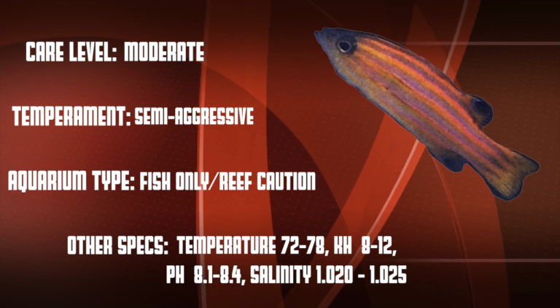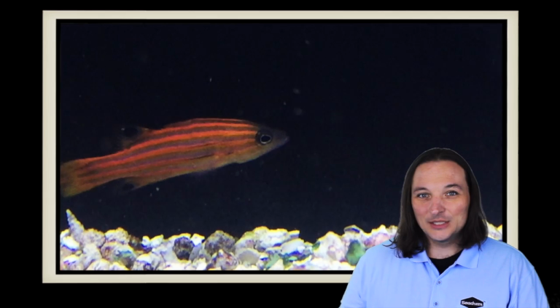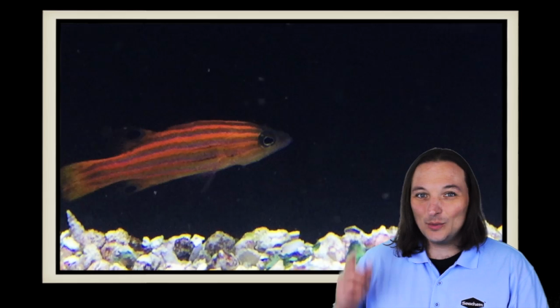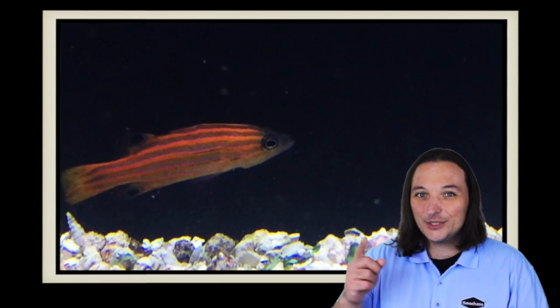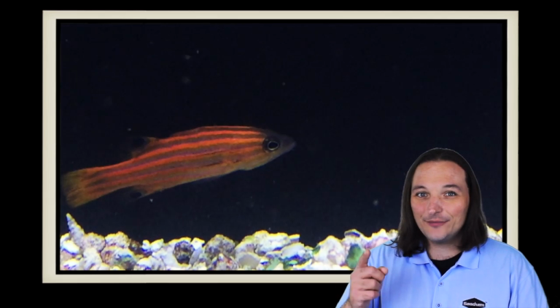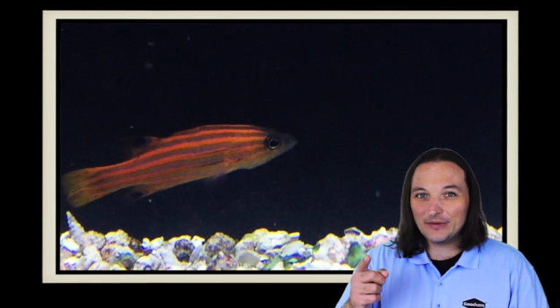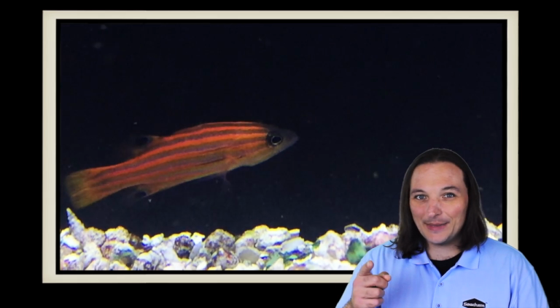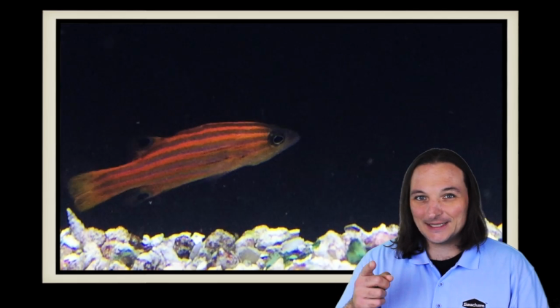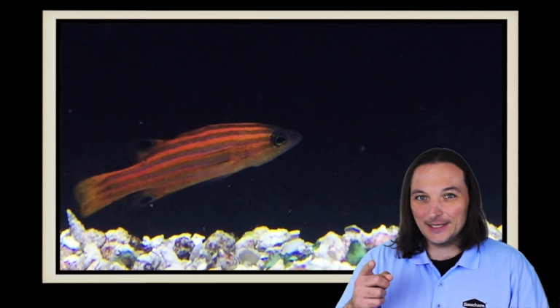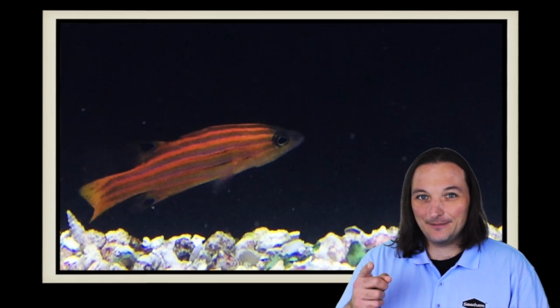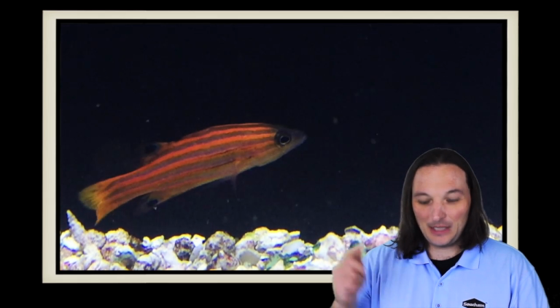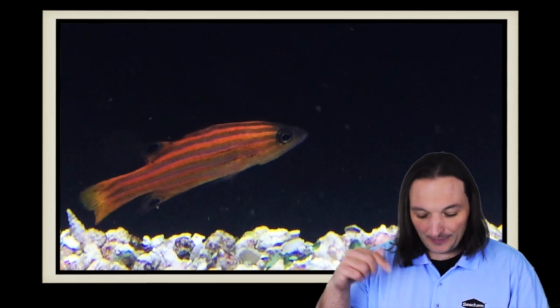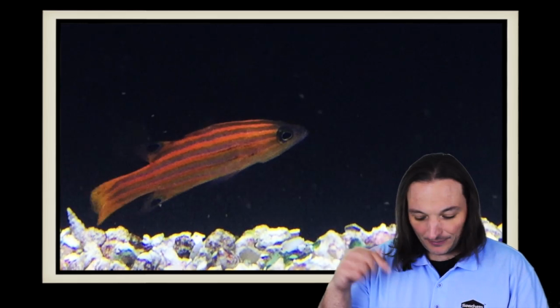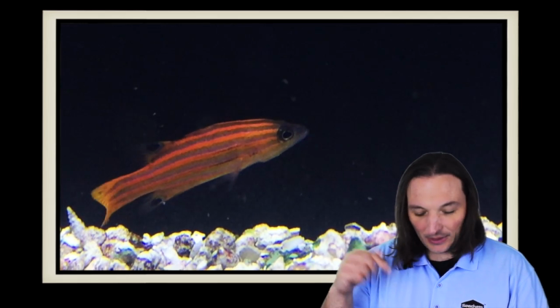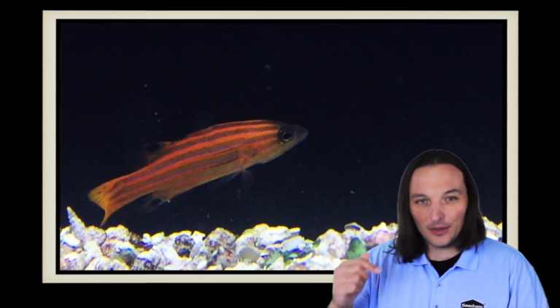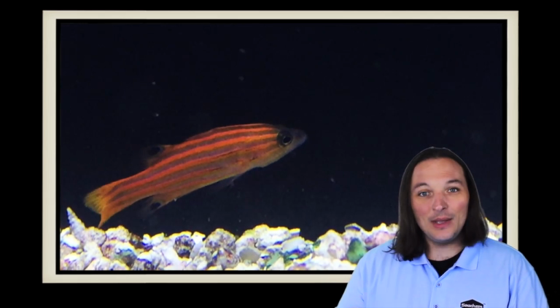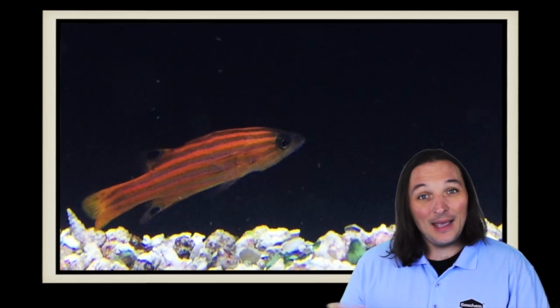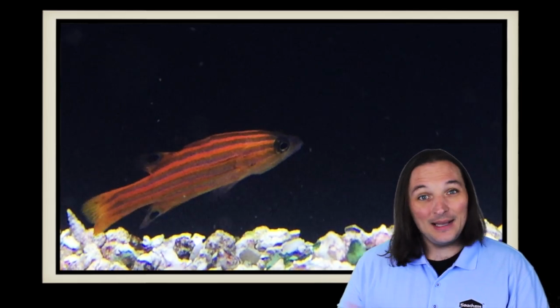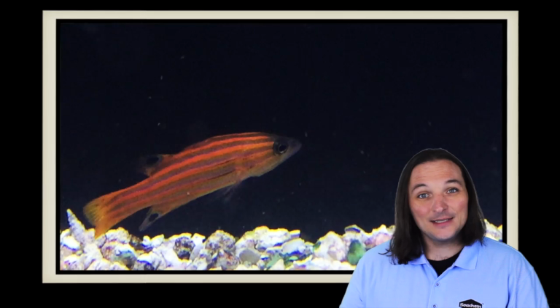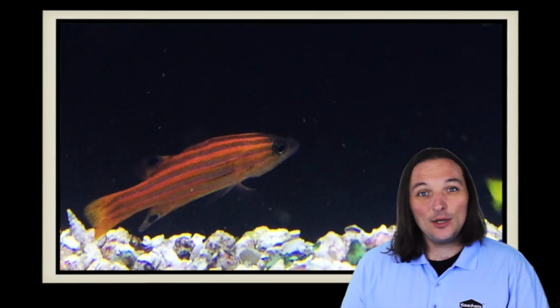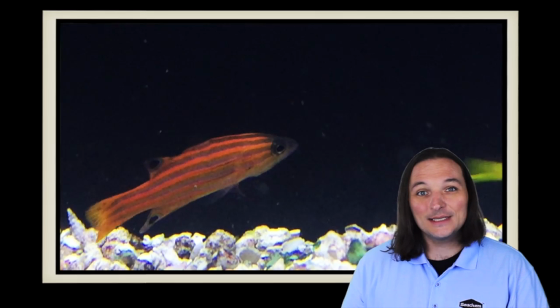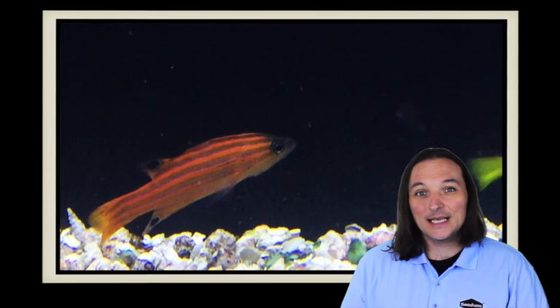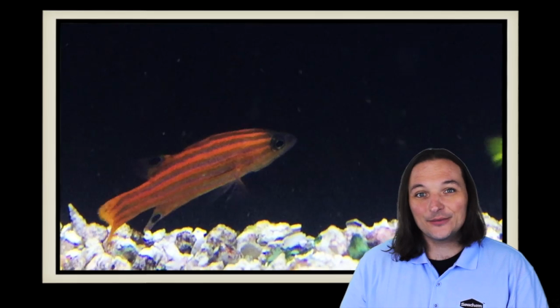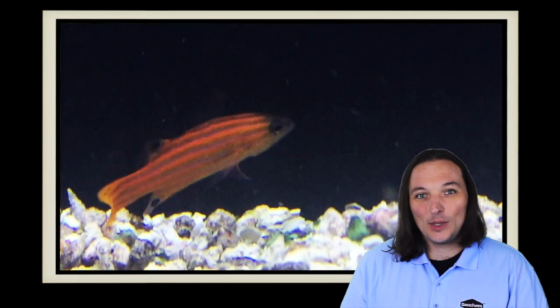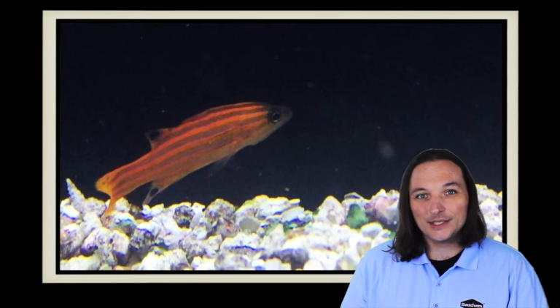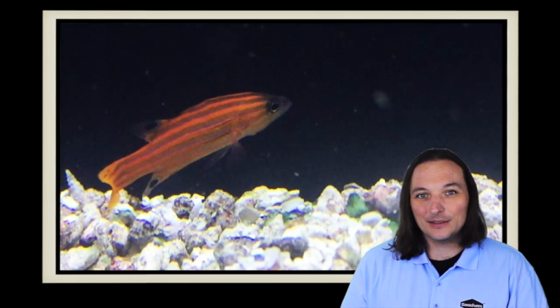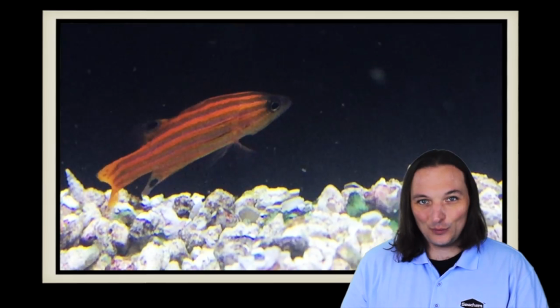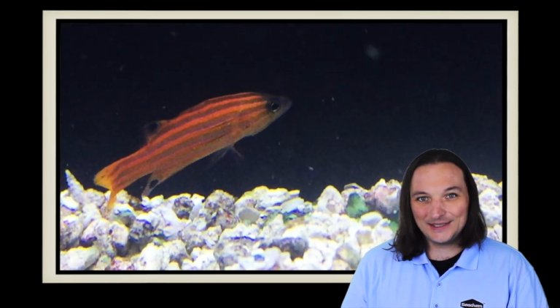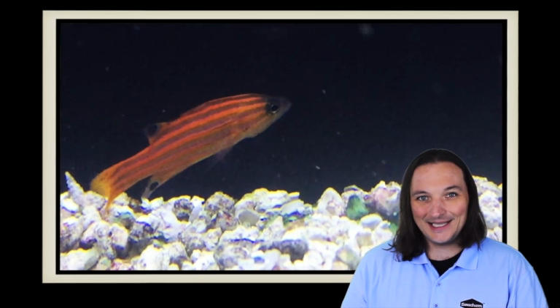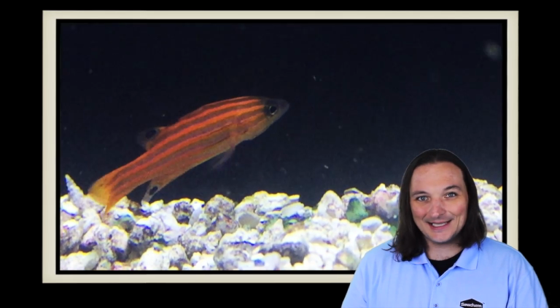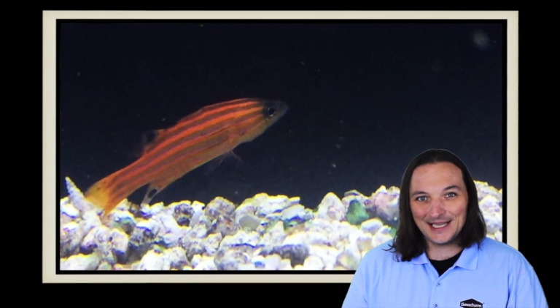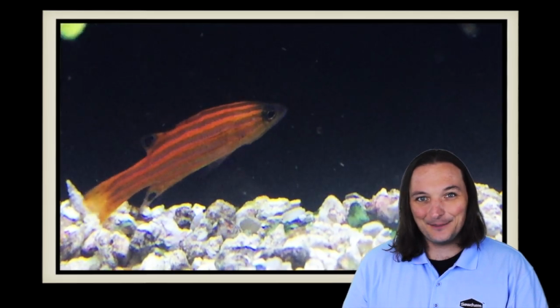So what's your favorite basslet? Comment below. And as always, thanks for watching — we'll see you next time.